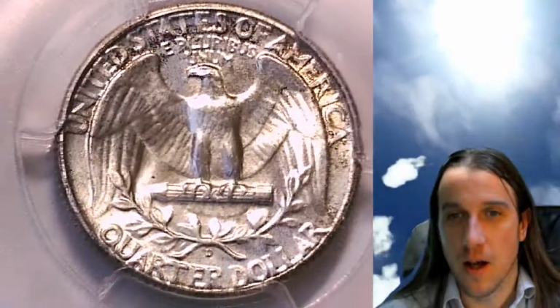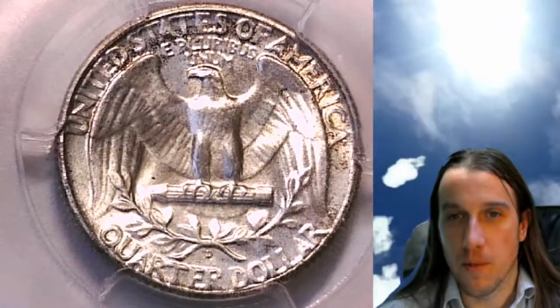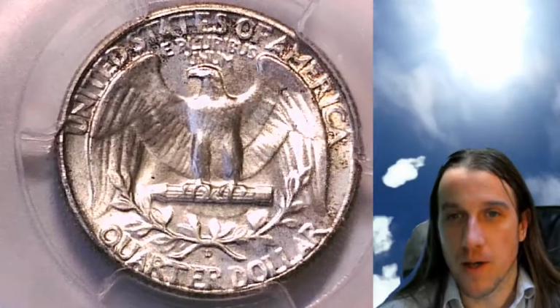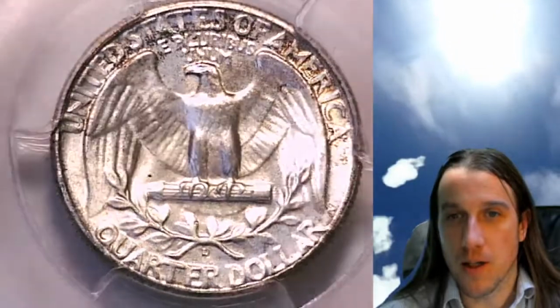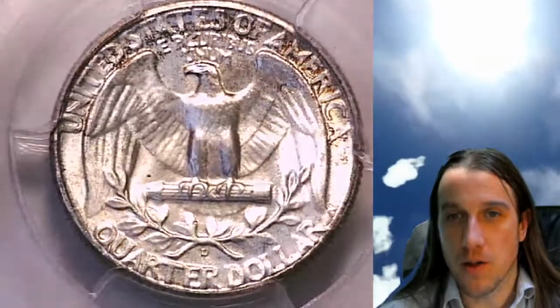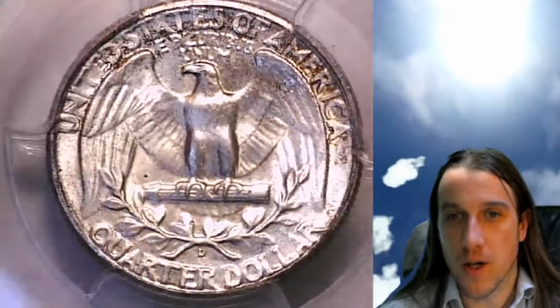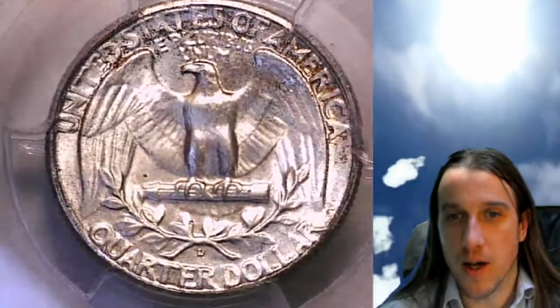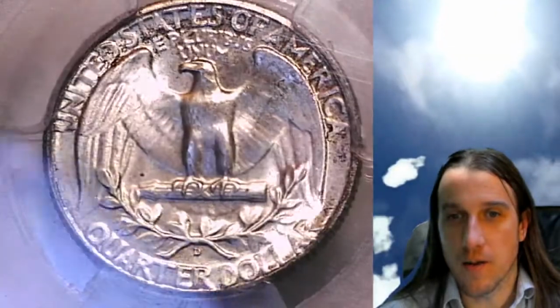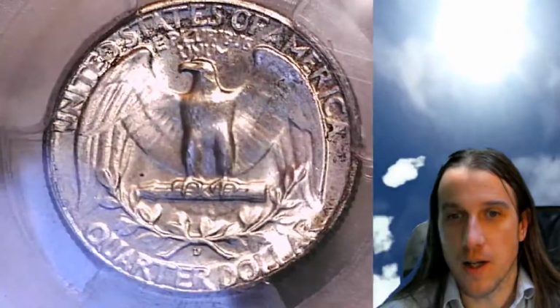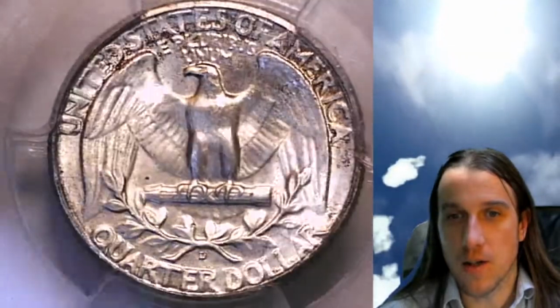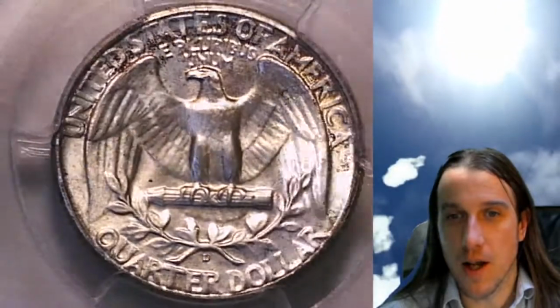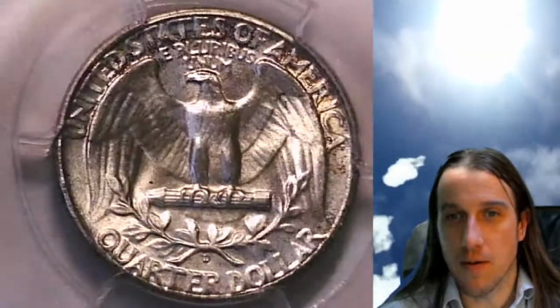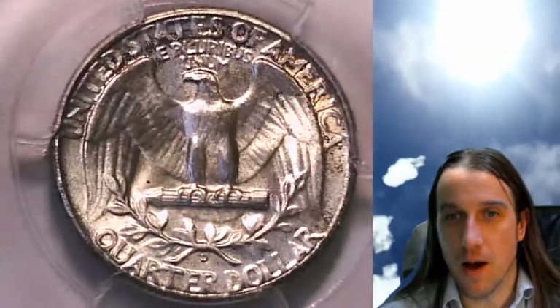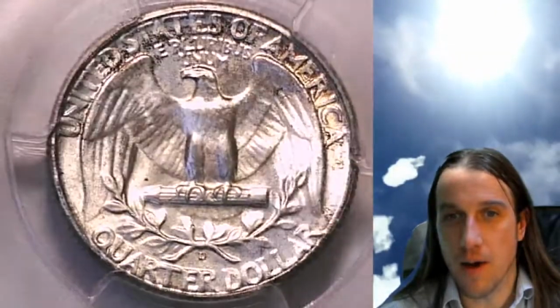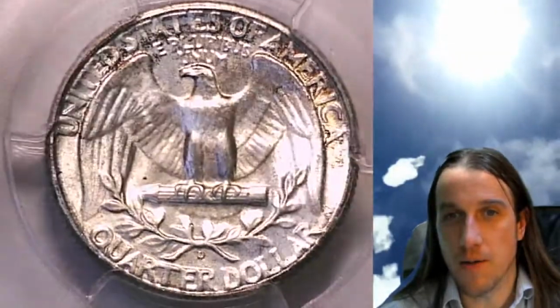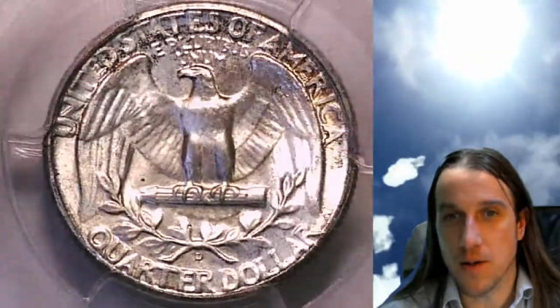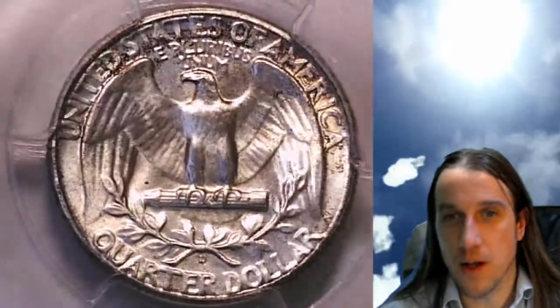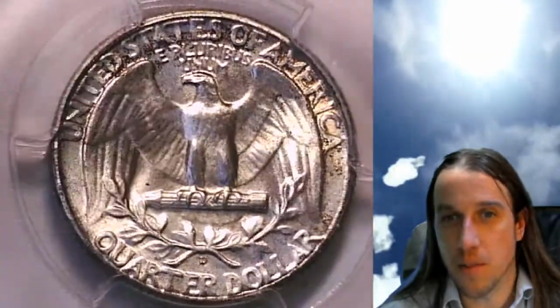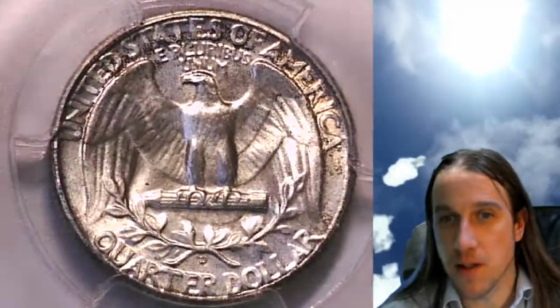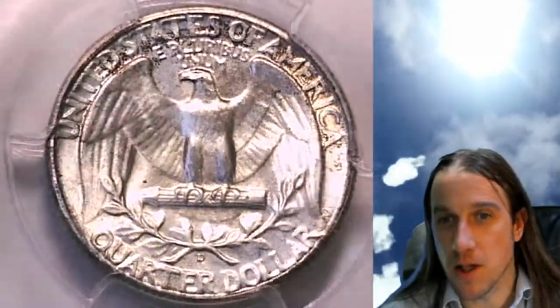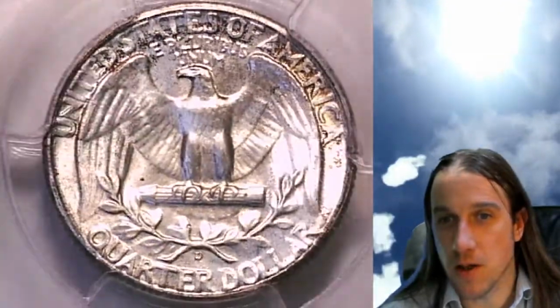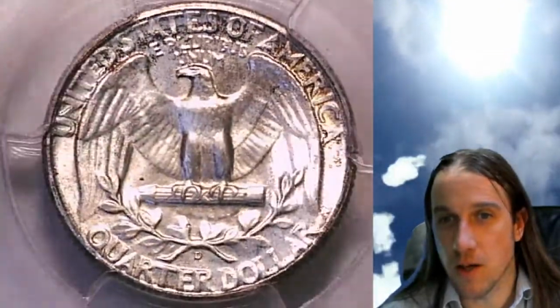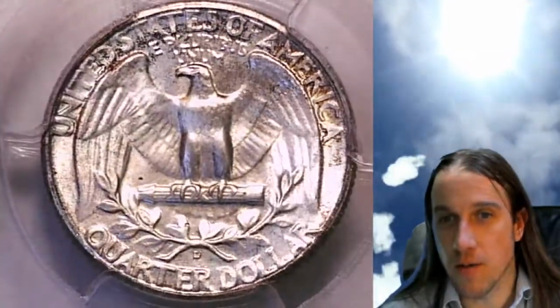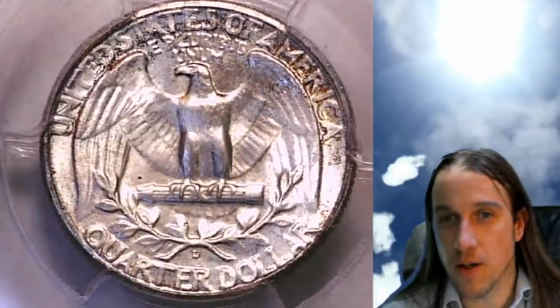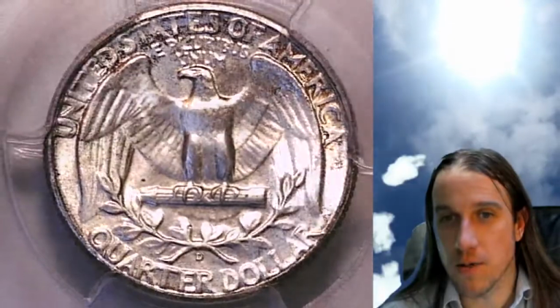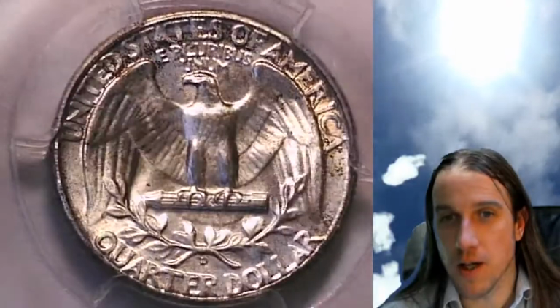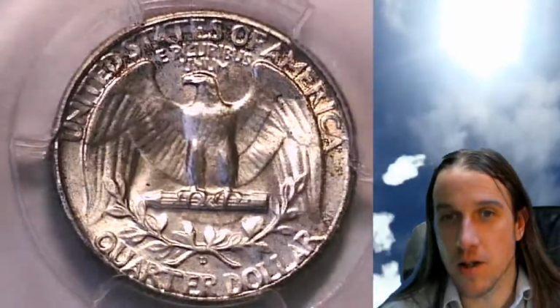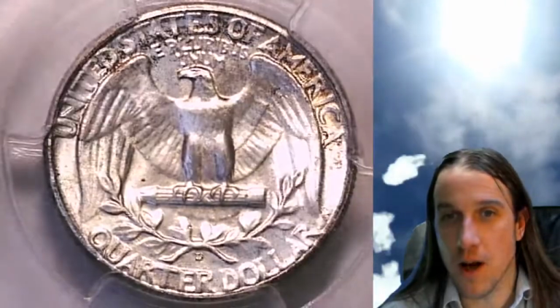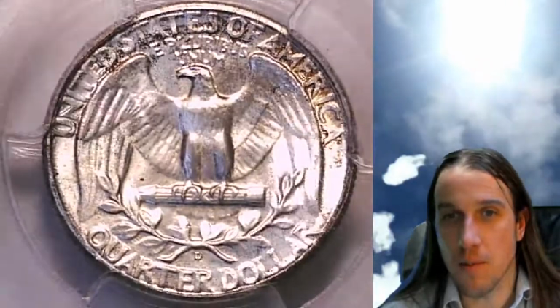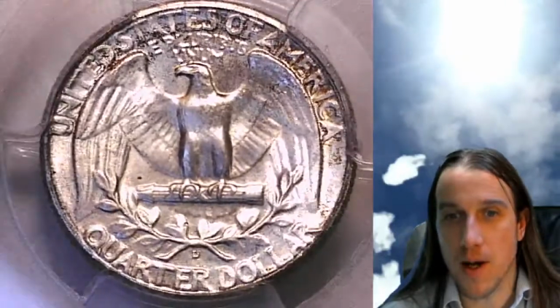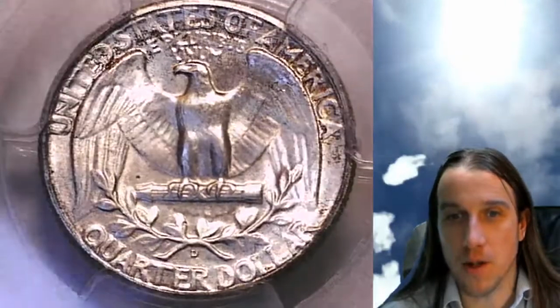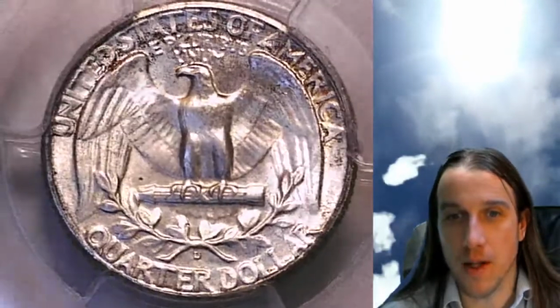If you guys enjoy the videos, I have 5,000 other PCGS graded coin videos for you guys to check out in my master playlist.